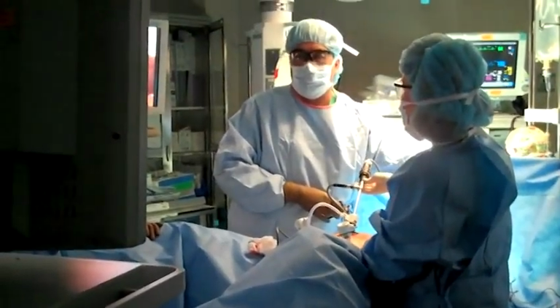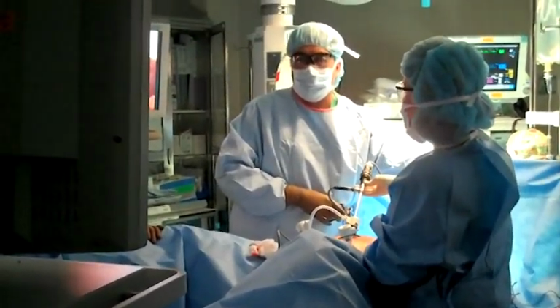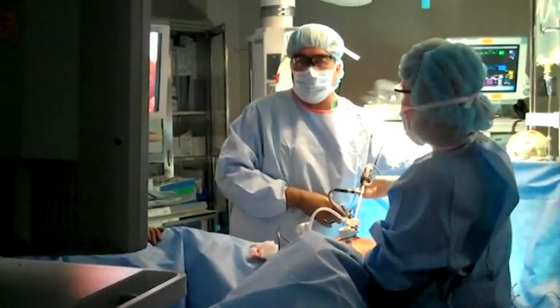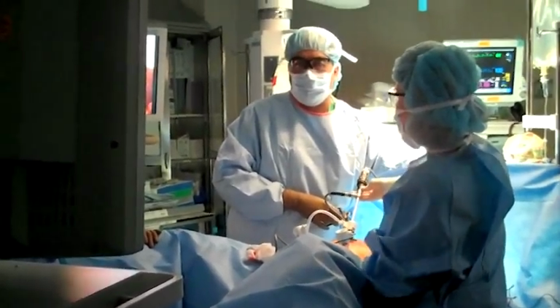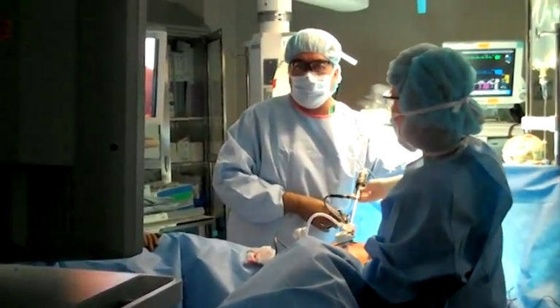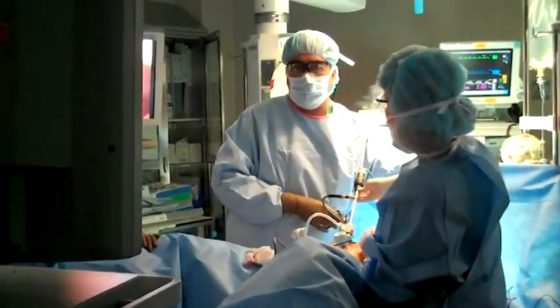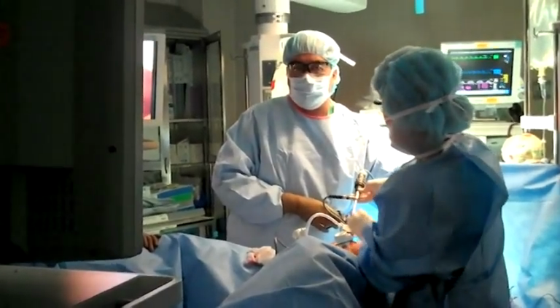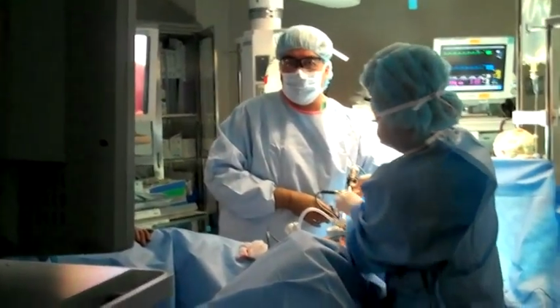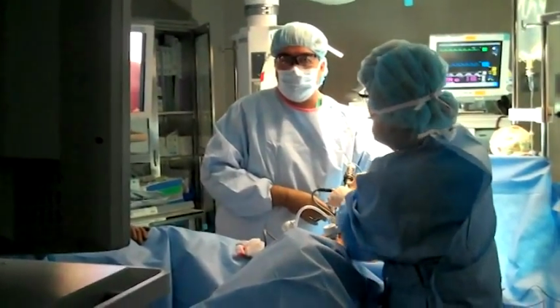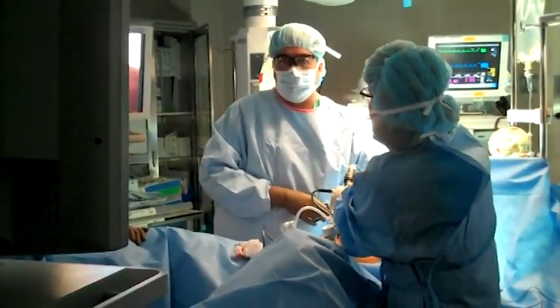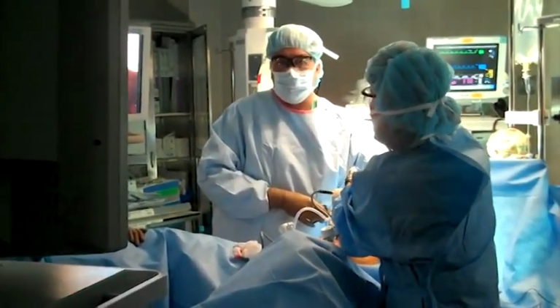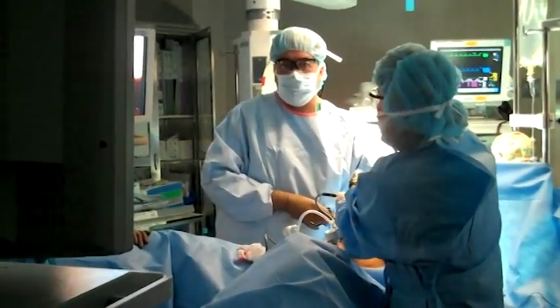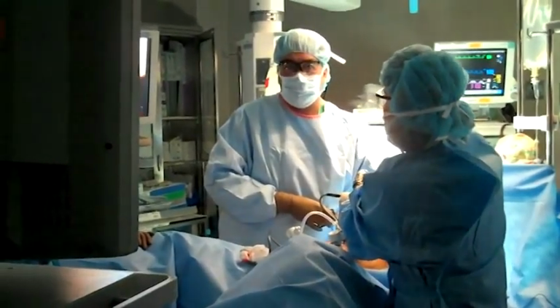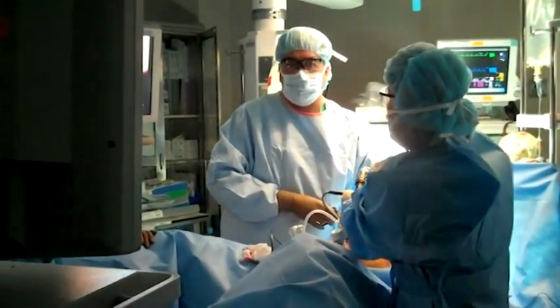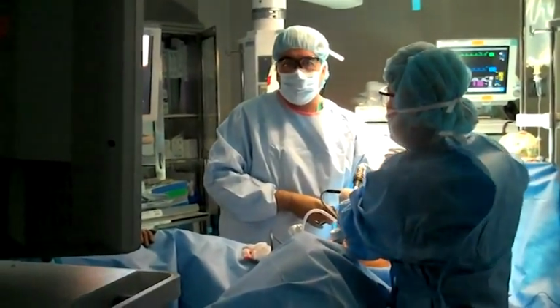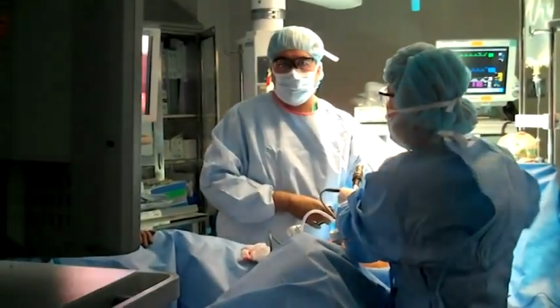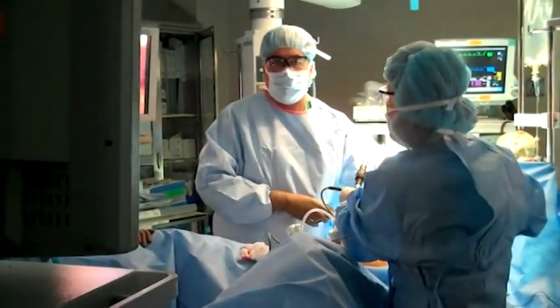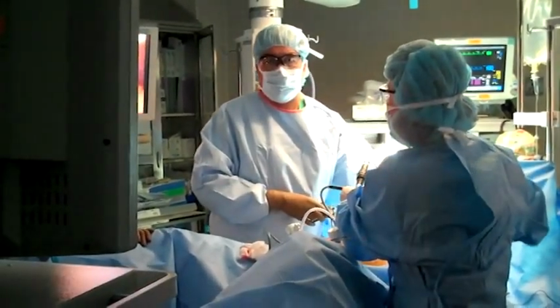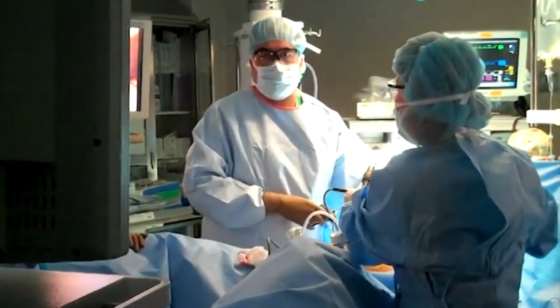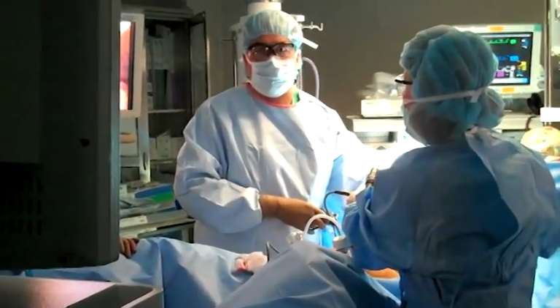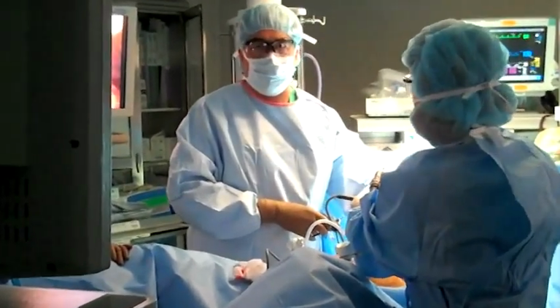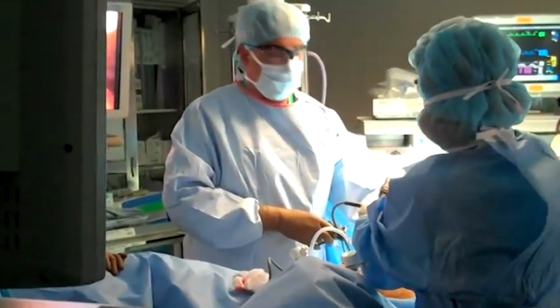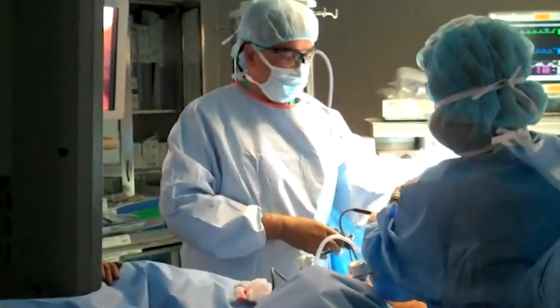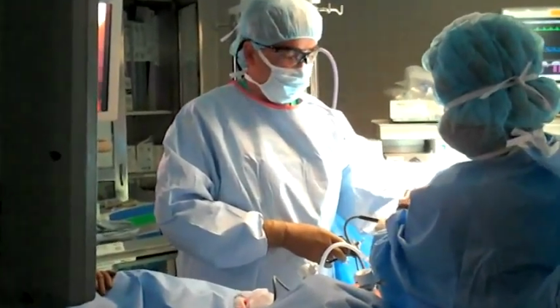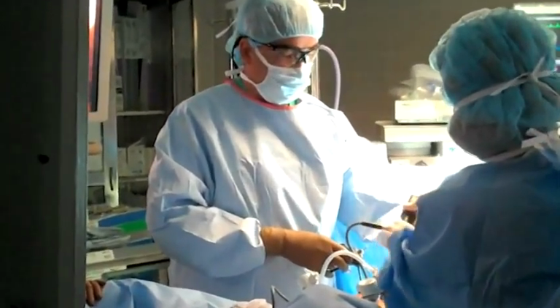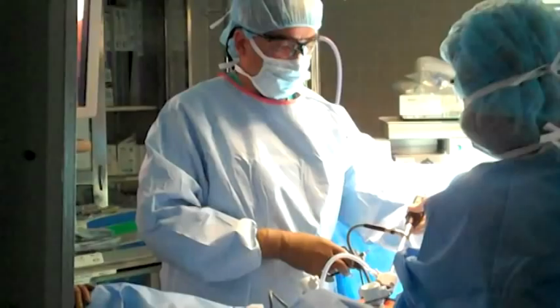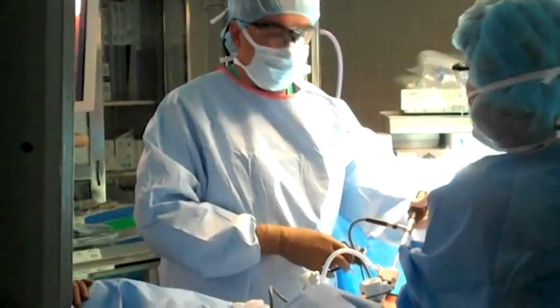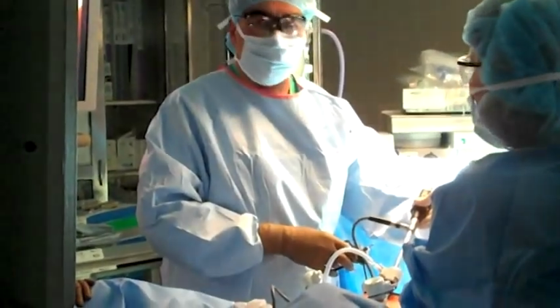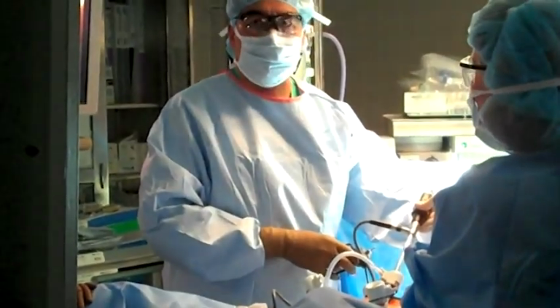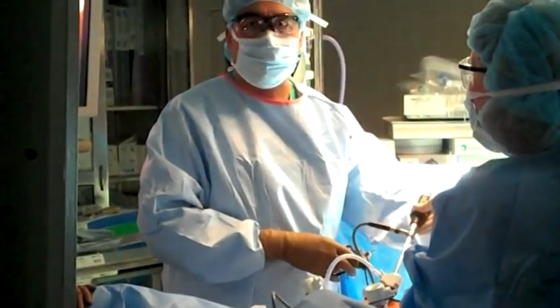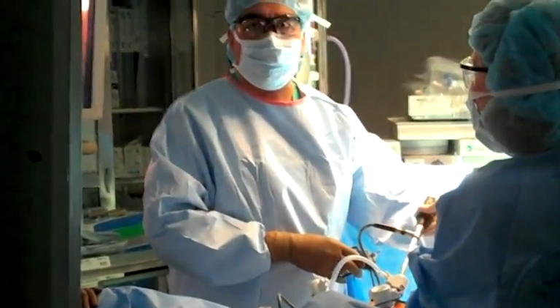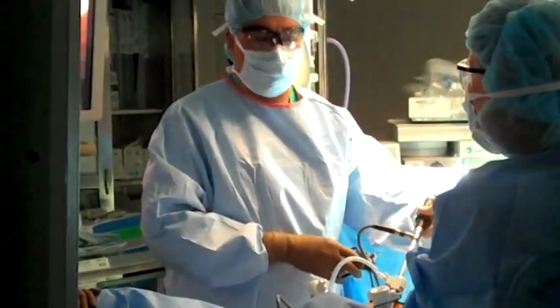The advantage to having the surgery here at Middlesex is that you have highly trained surgeons who actually do the operations.